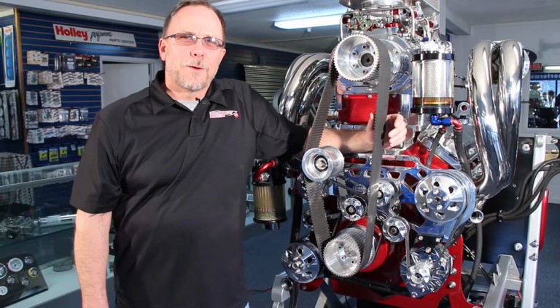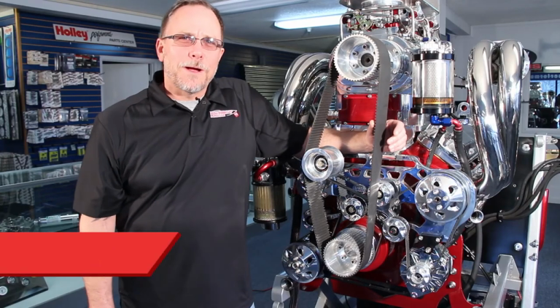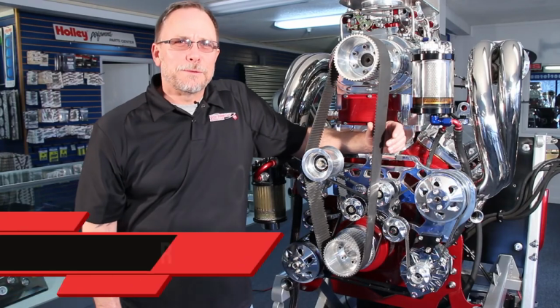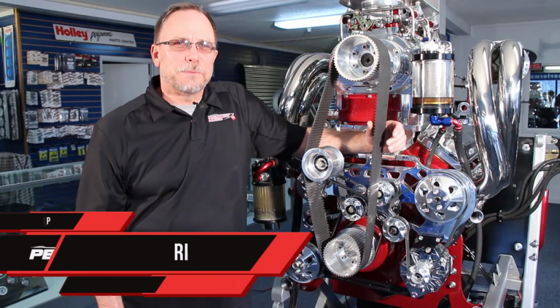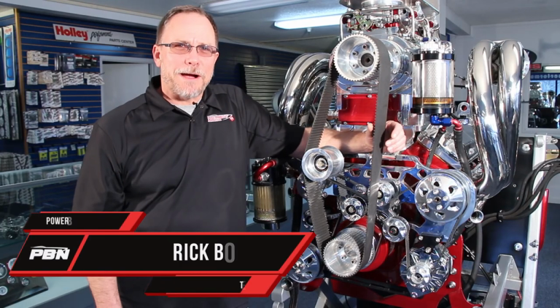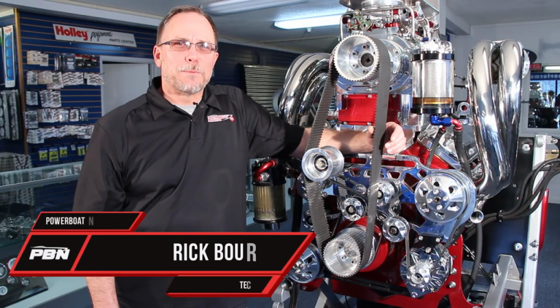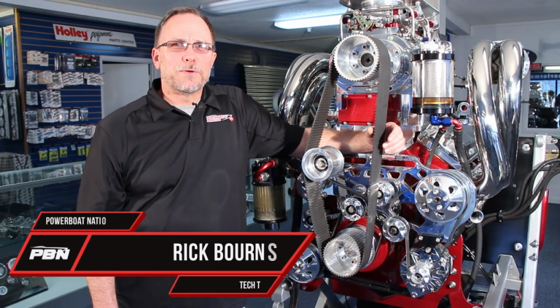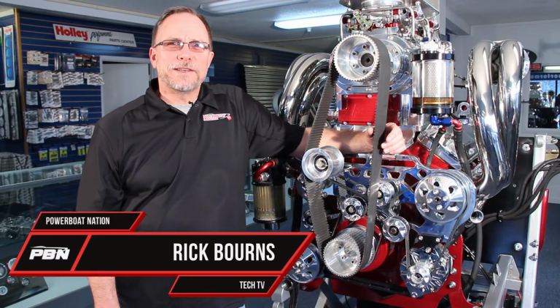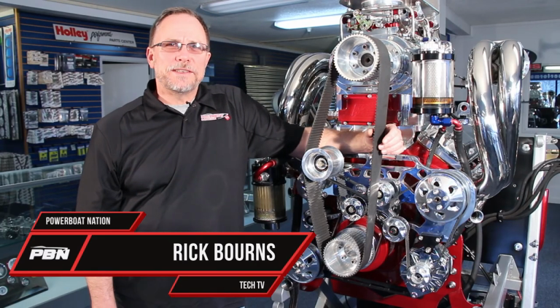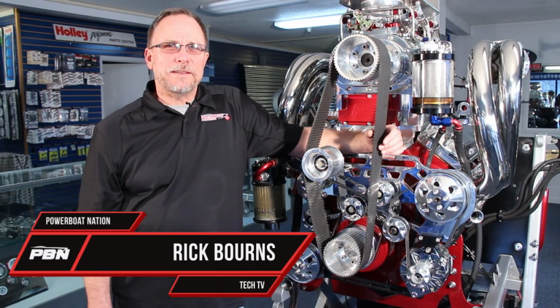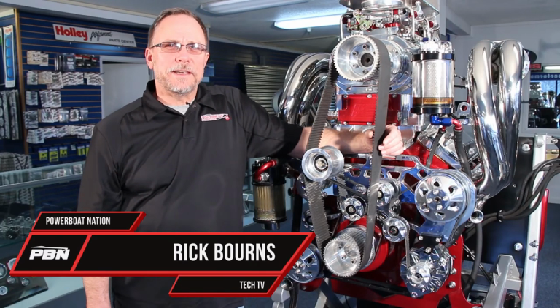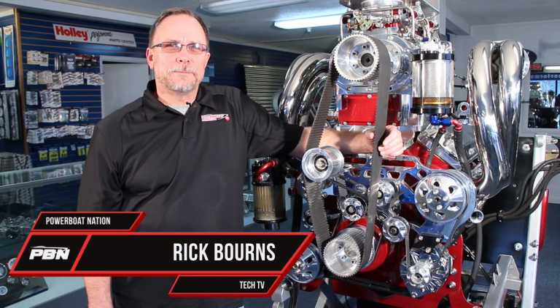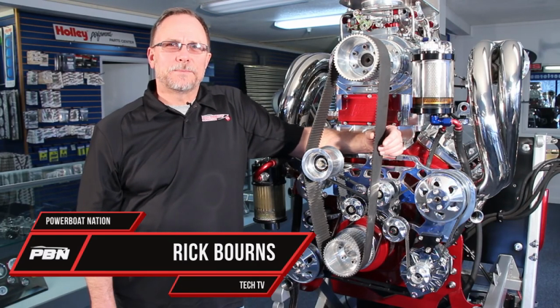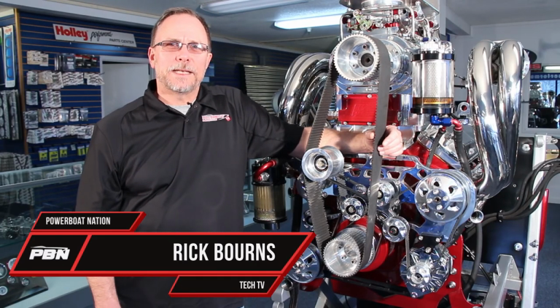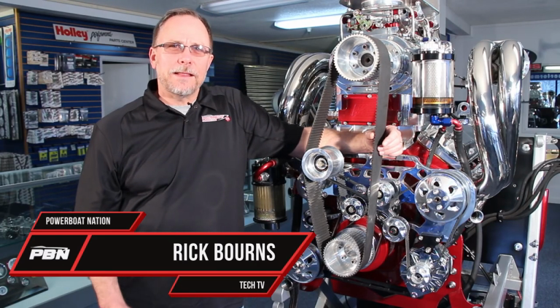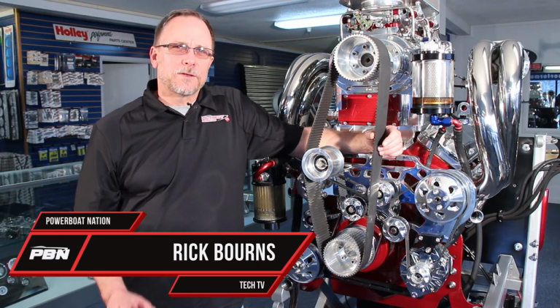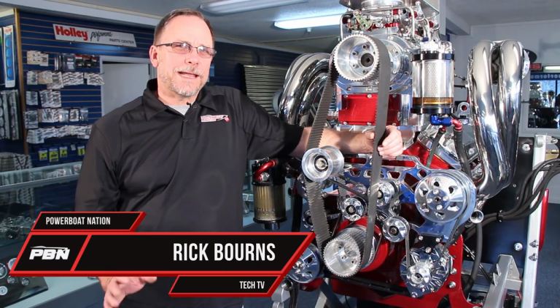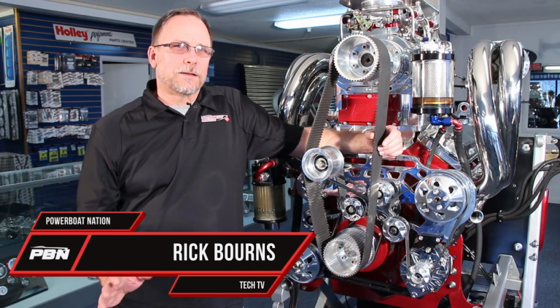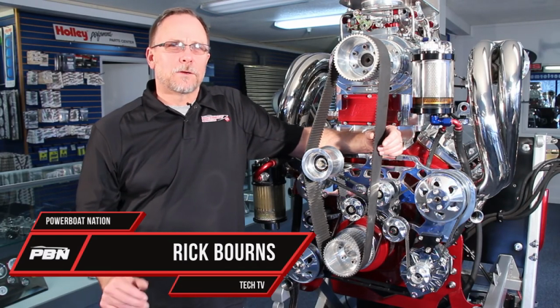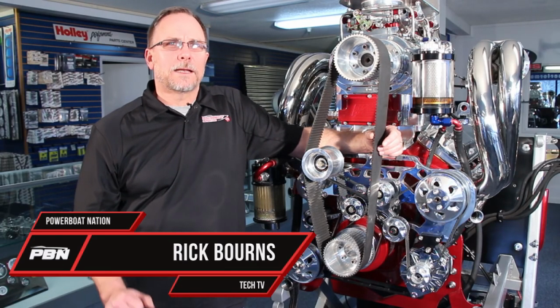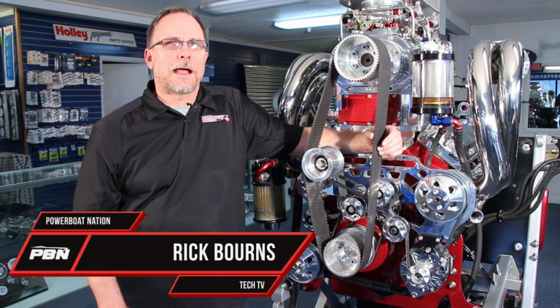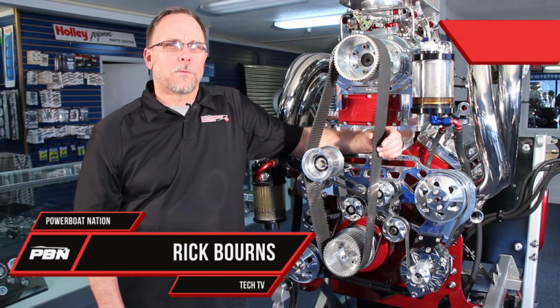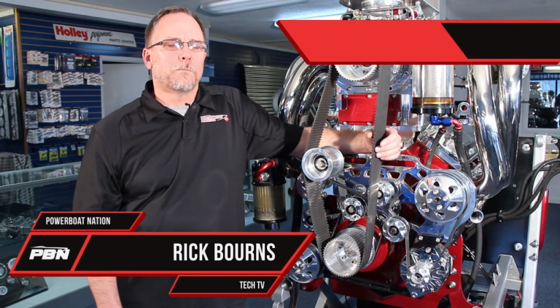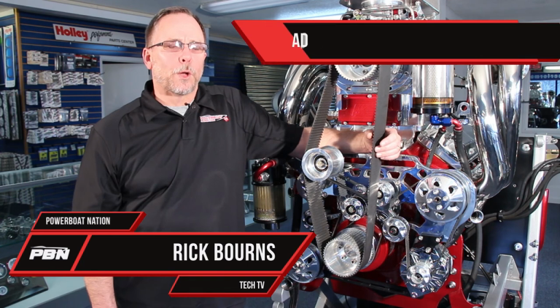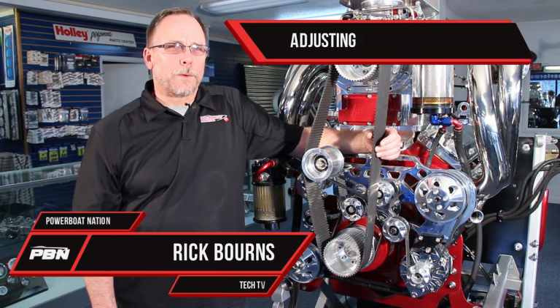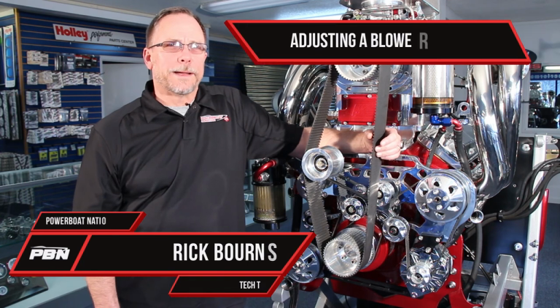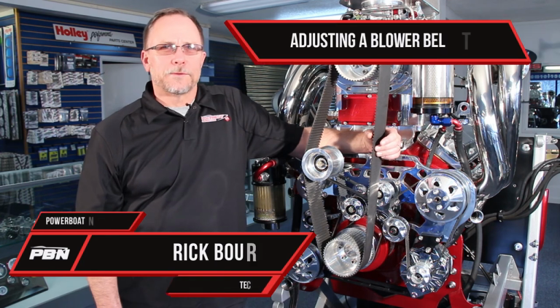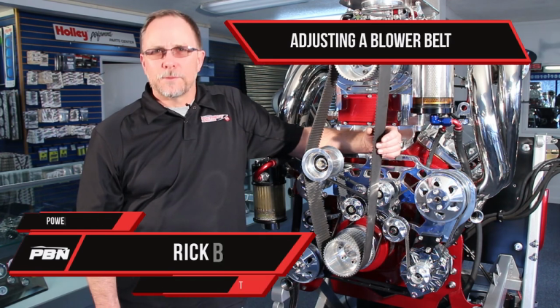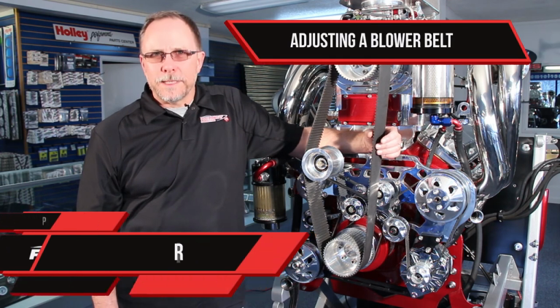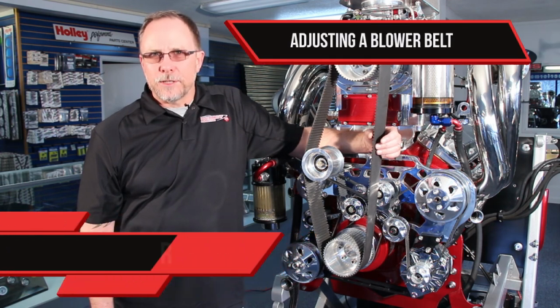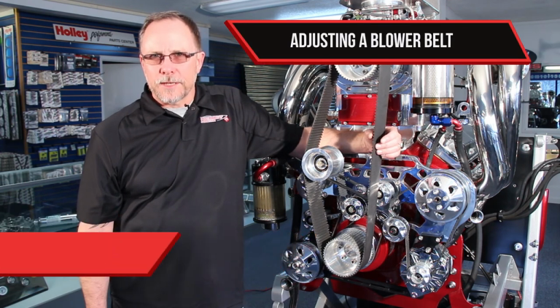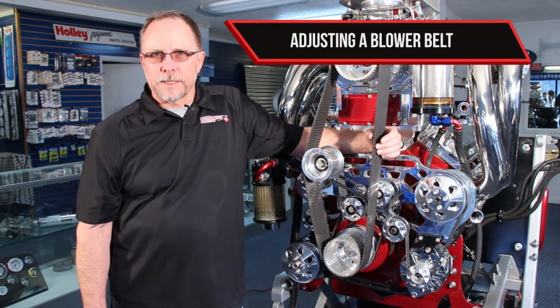Welcome to Power Boat Nation TV. Today, let's take a look at how a blower belt should be adjusted.